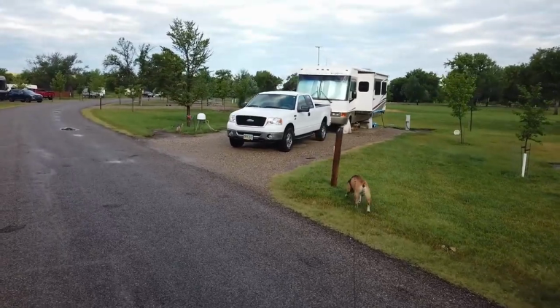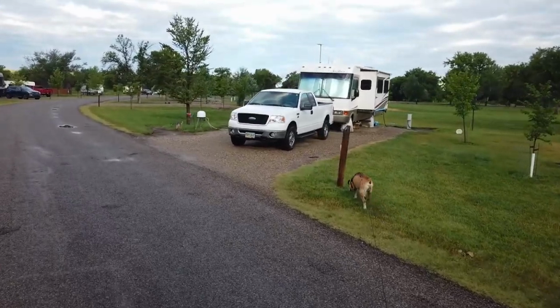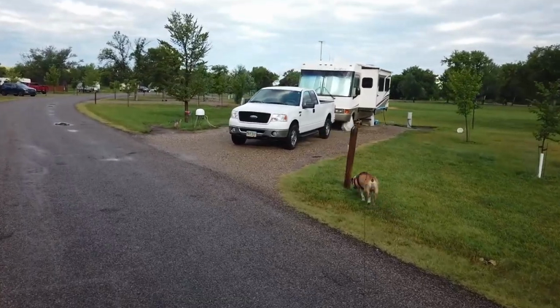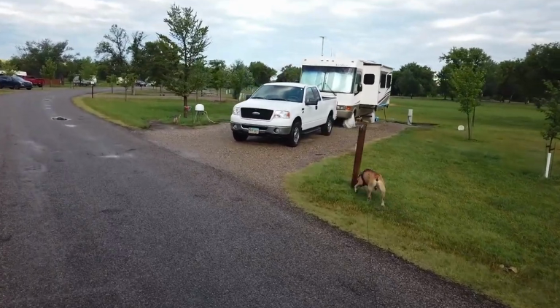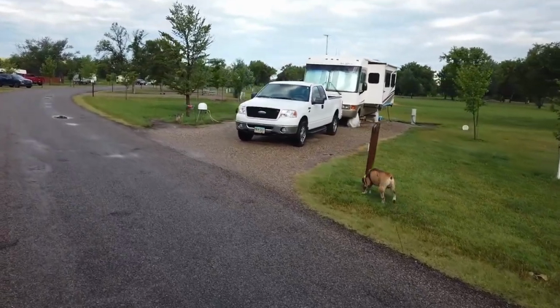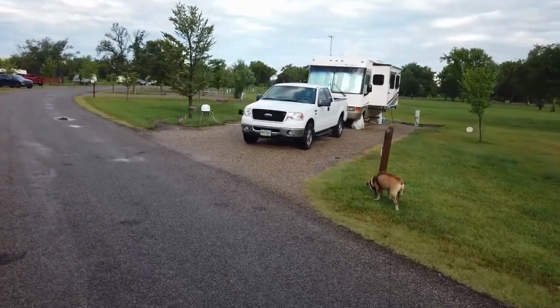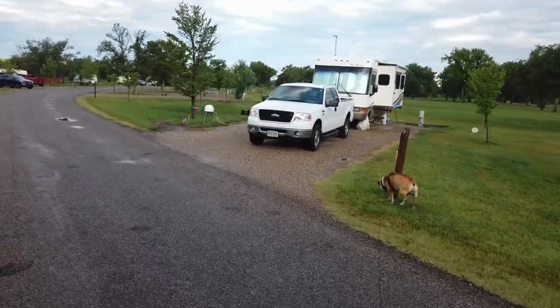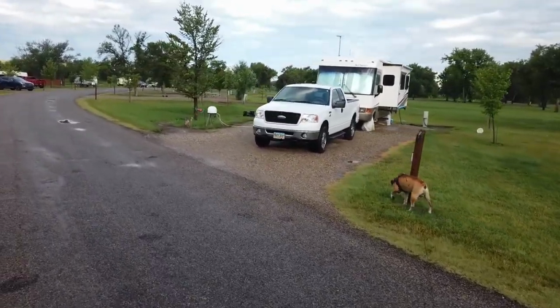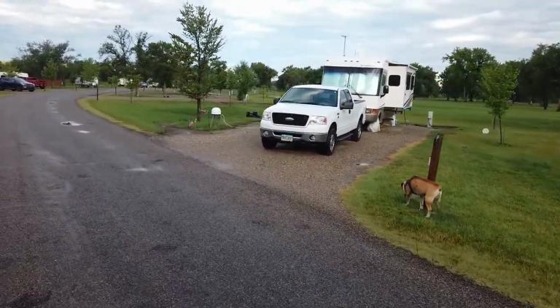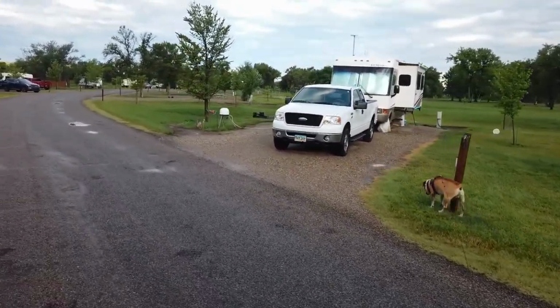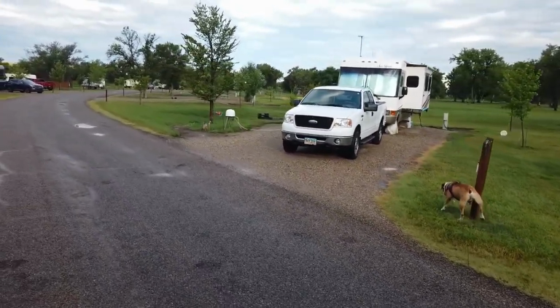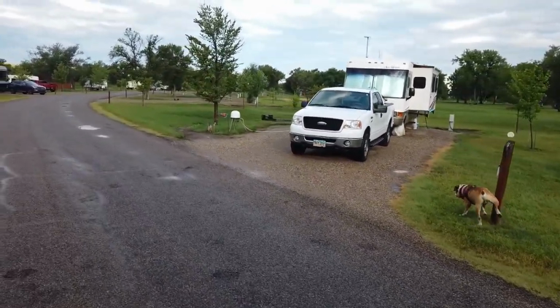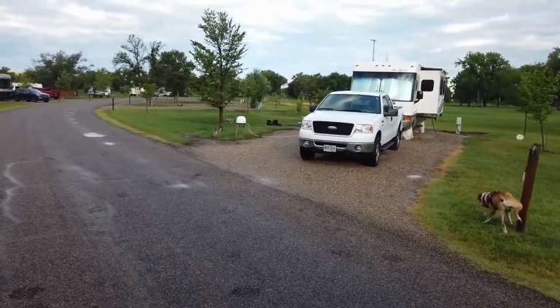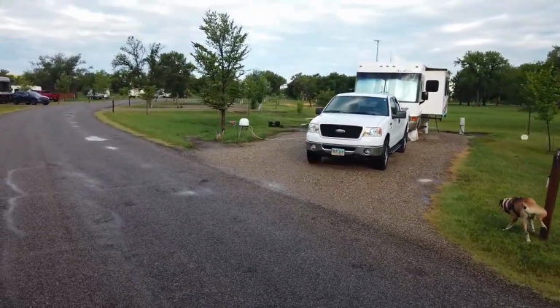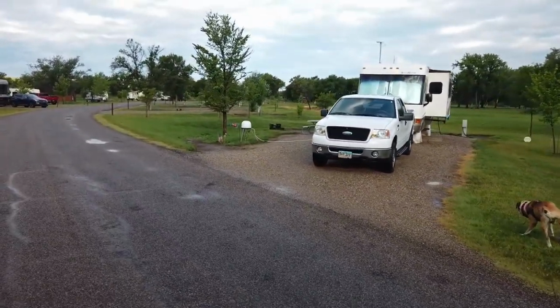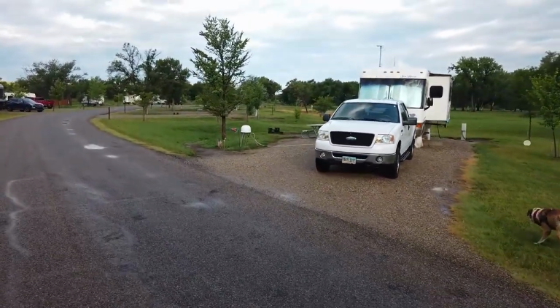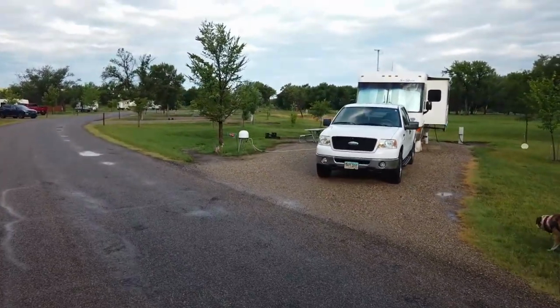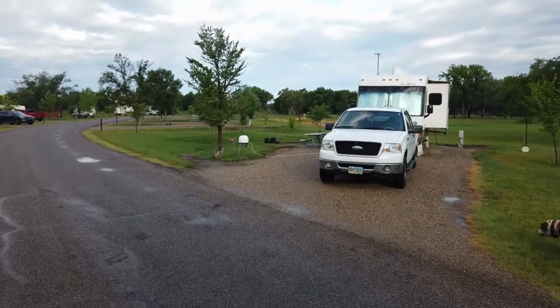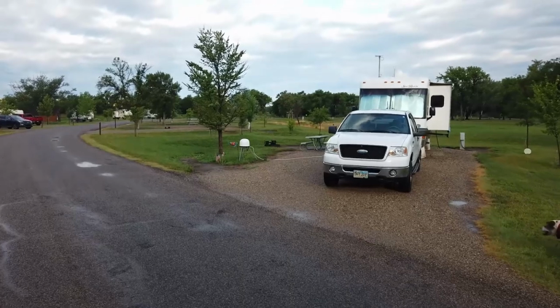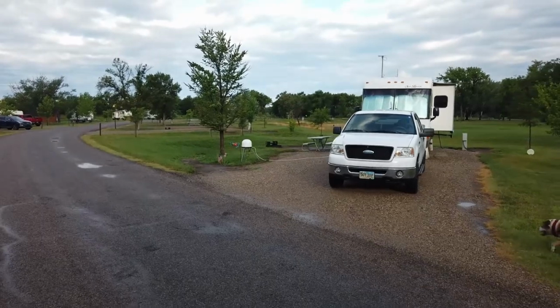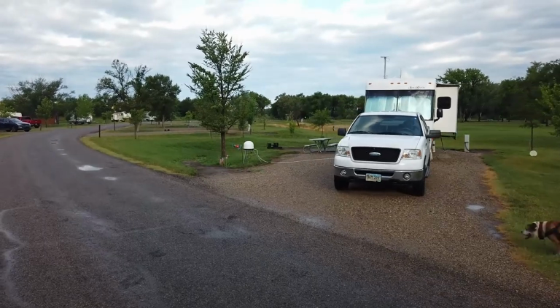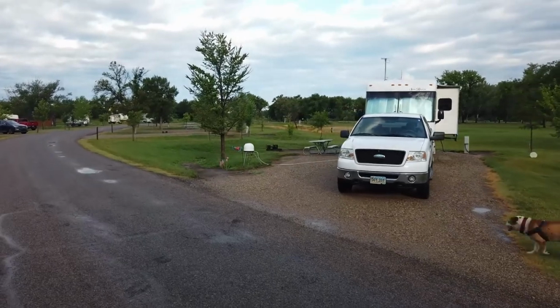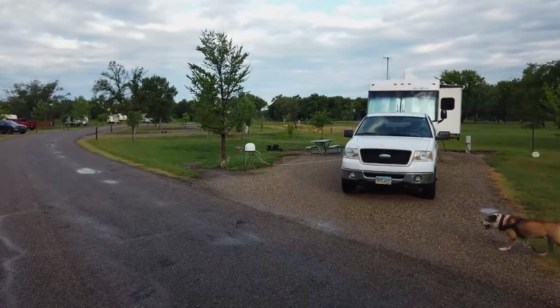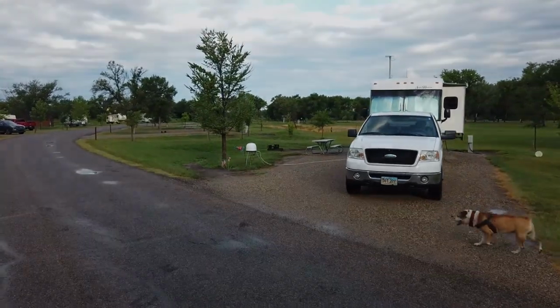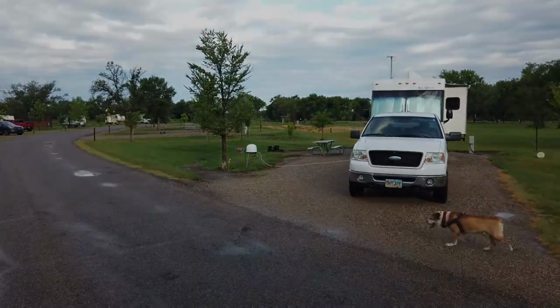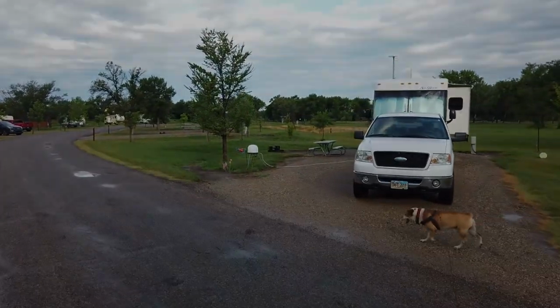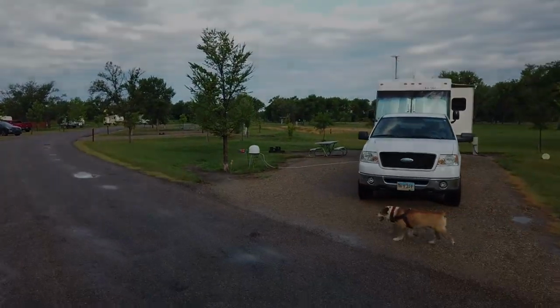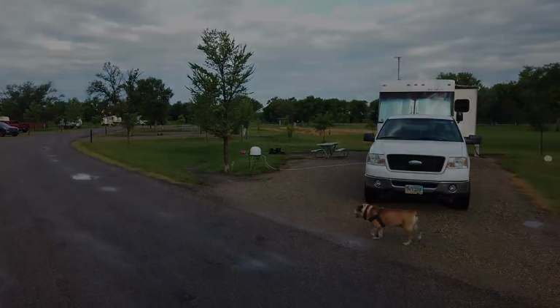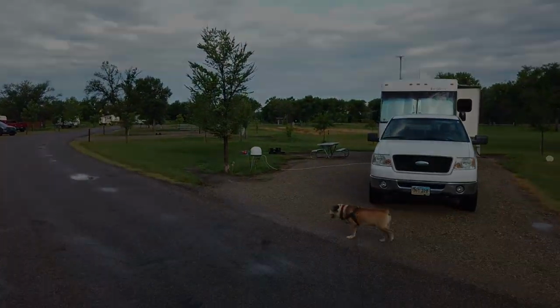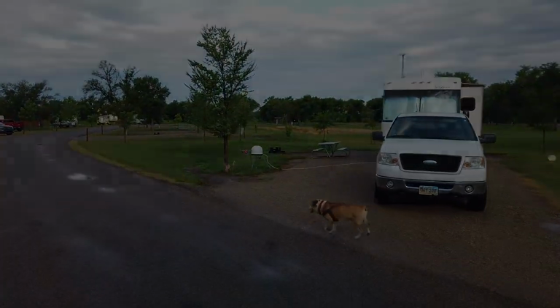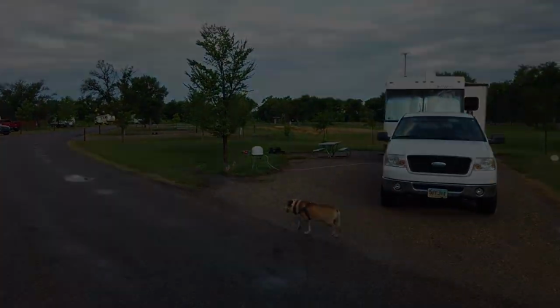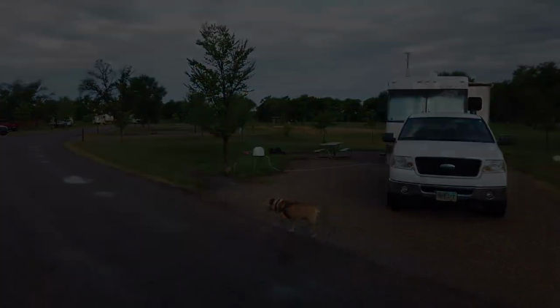And again, we're on the western part of the campground. Way off in the distance there, you can see just the stand-alone restroom.